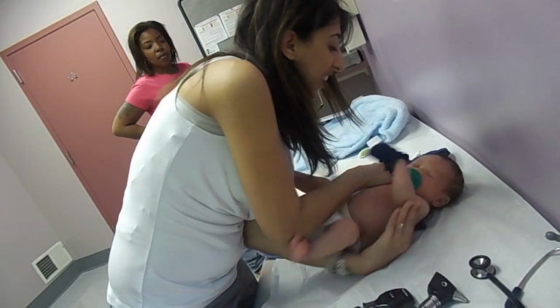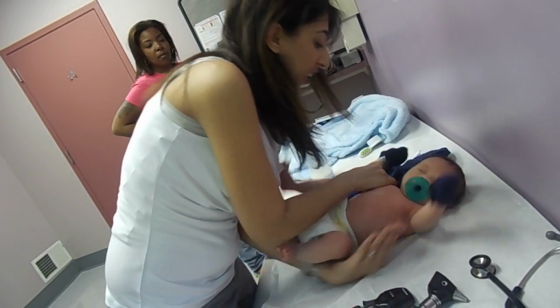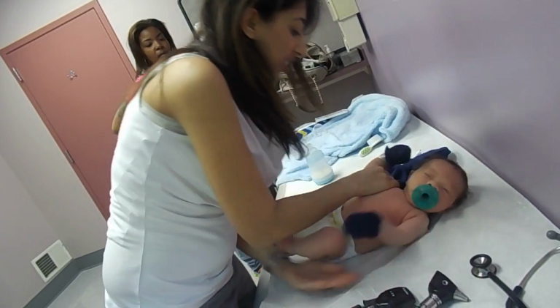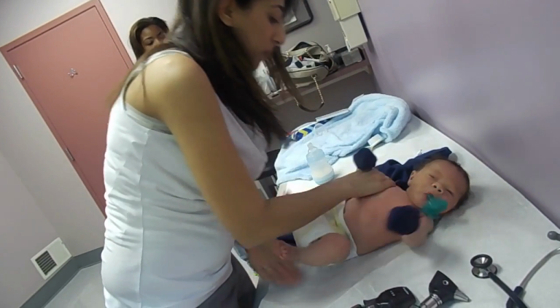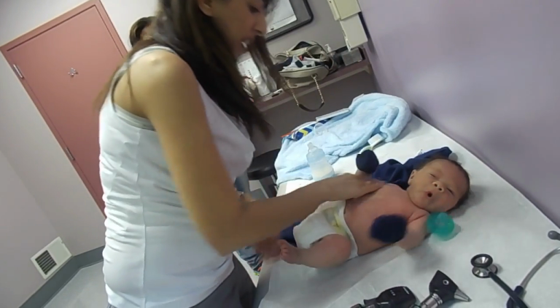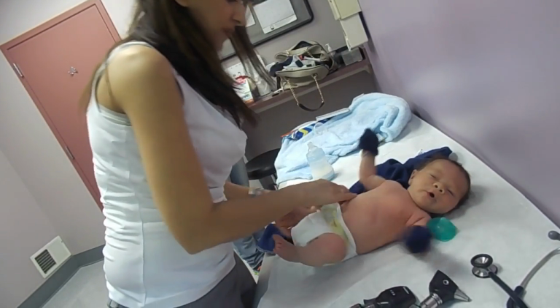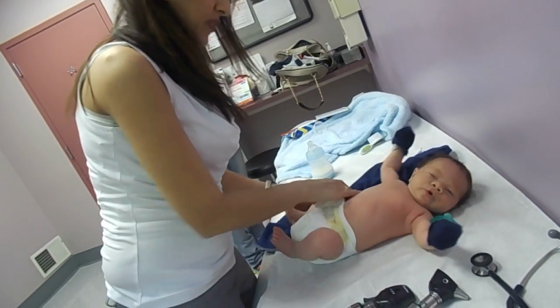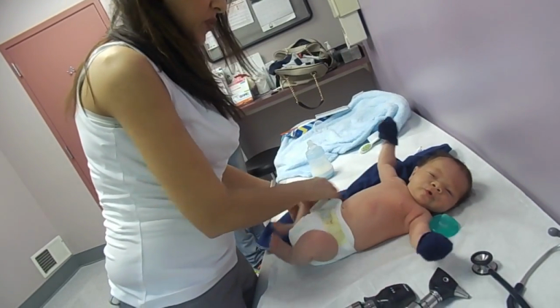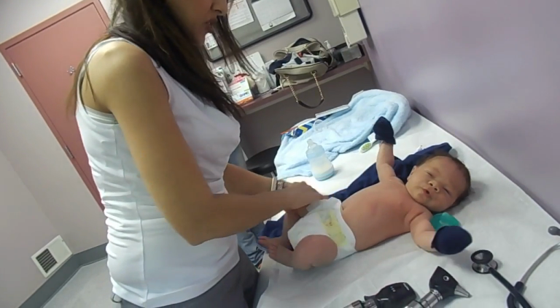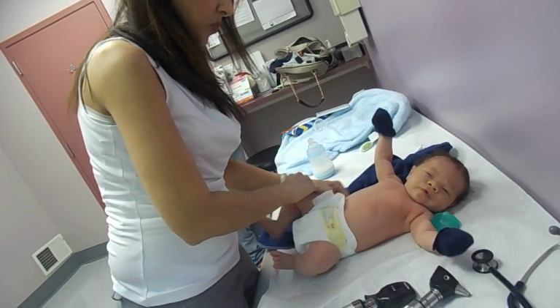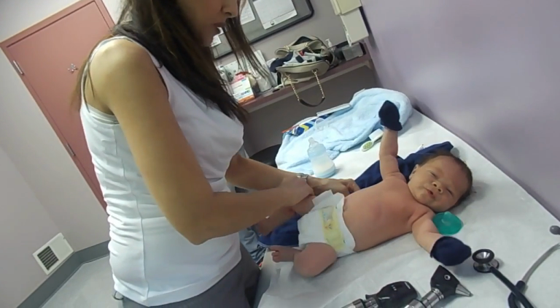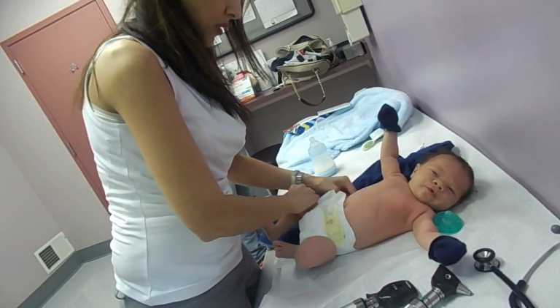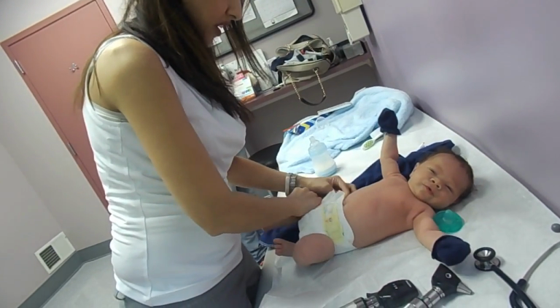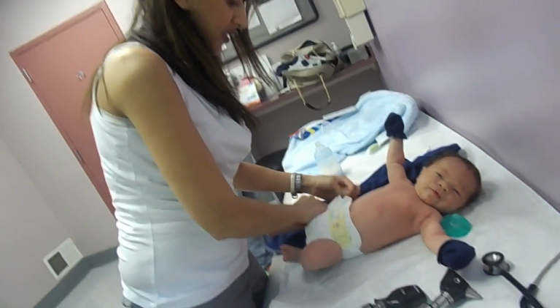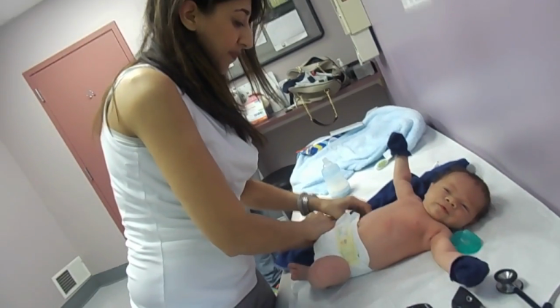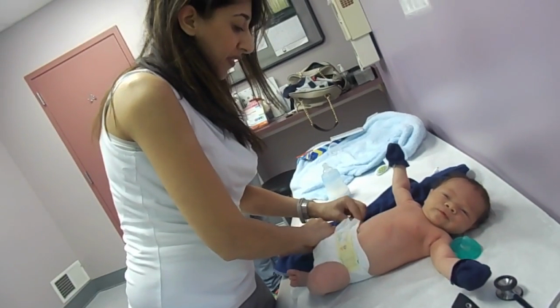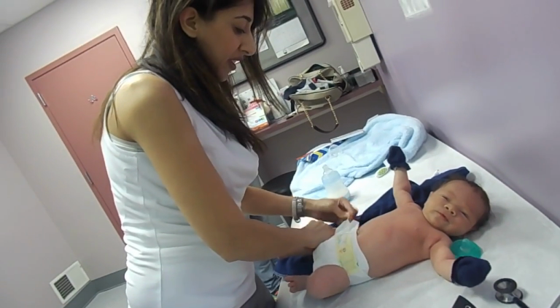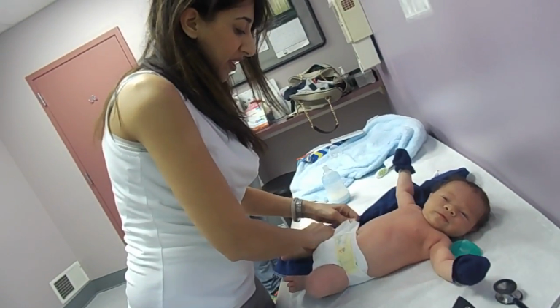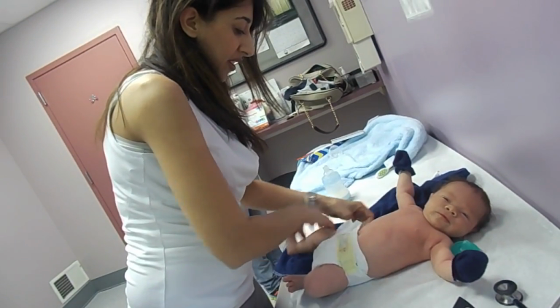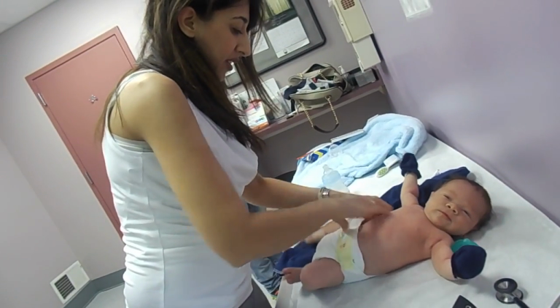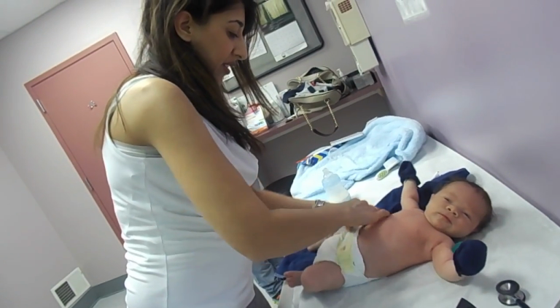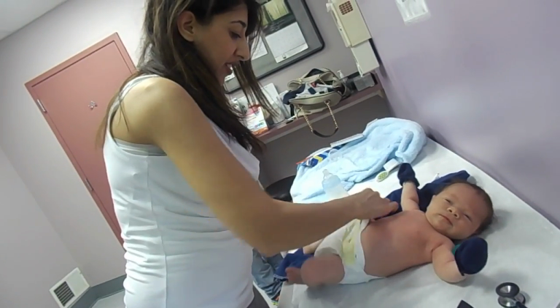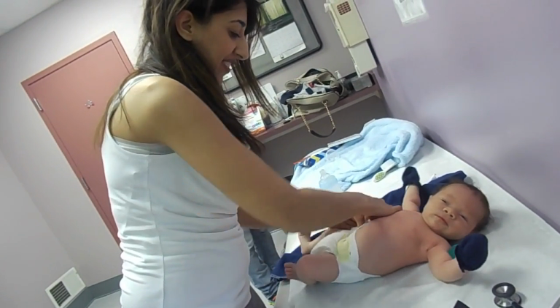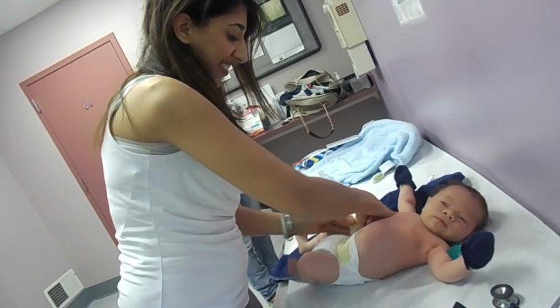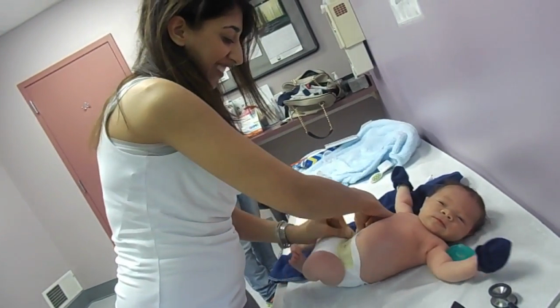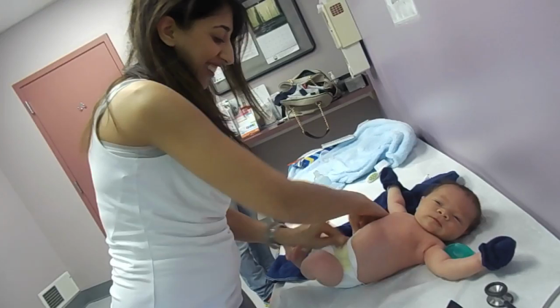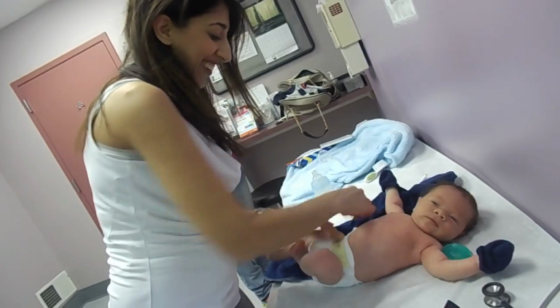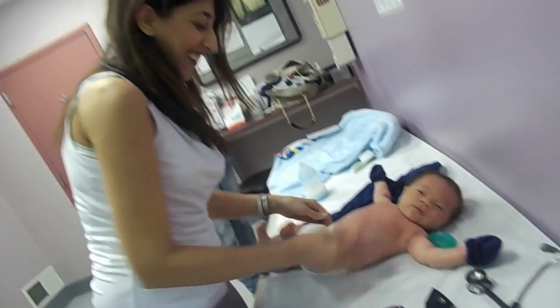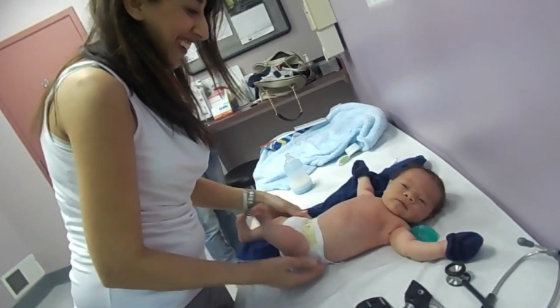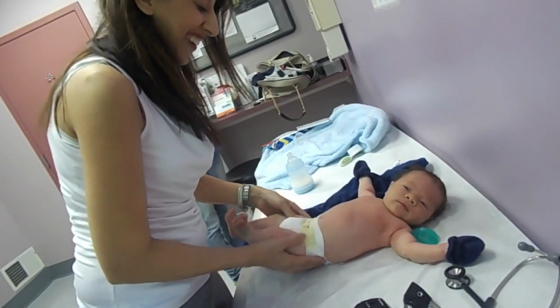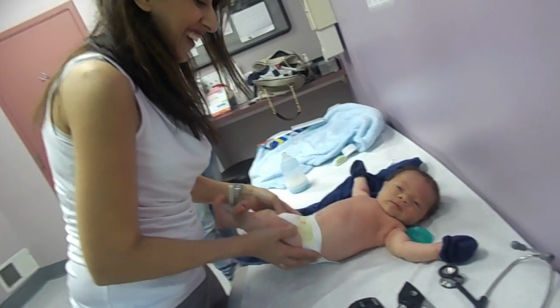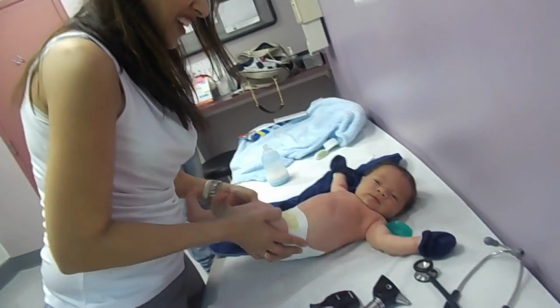Alright, ma'am. You are totally perfect. Awesome. Good job, ma'am.